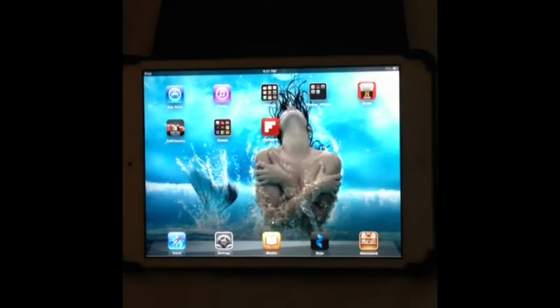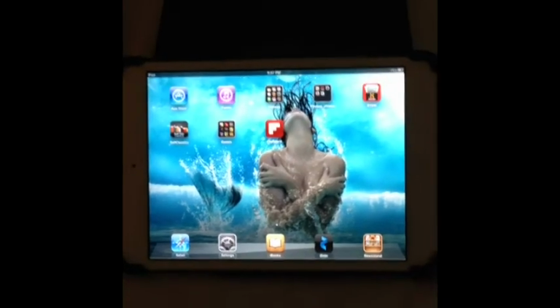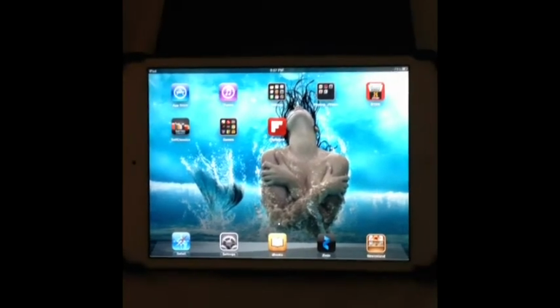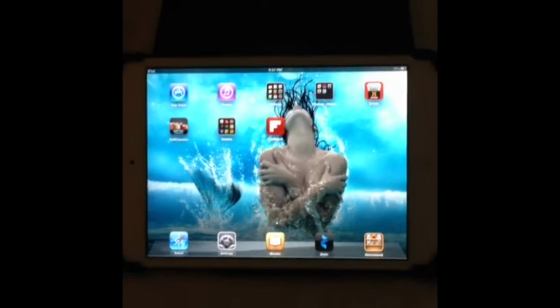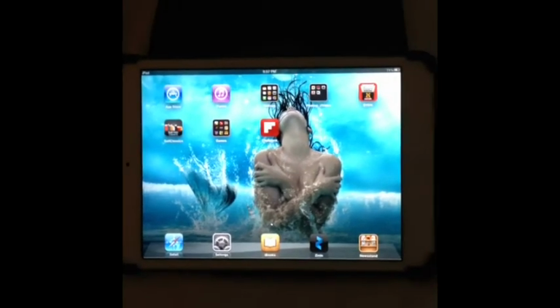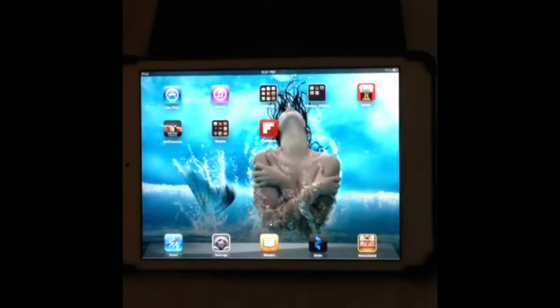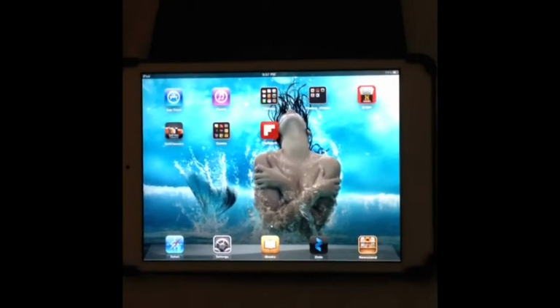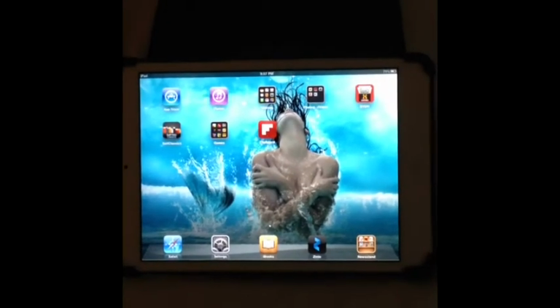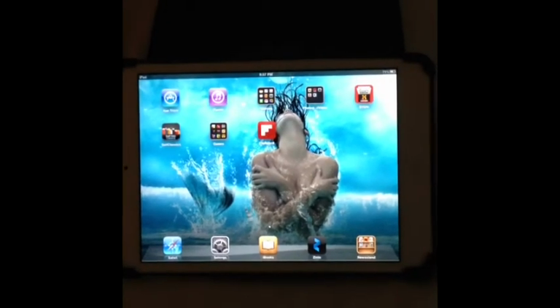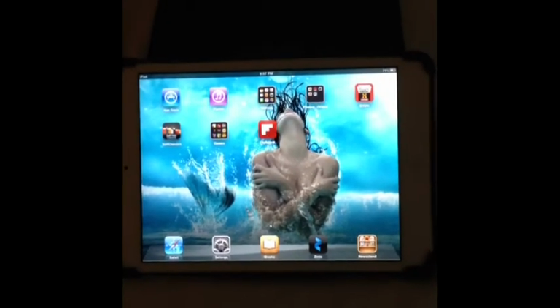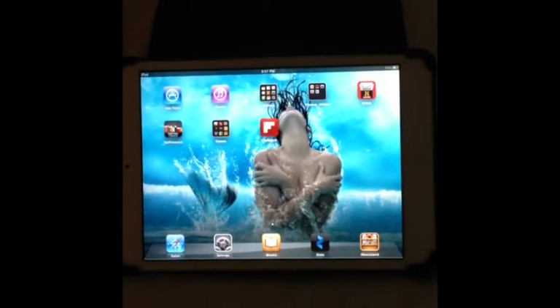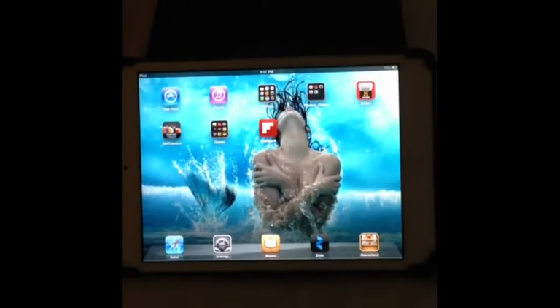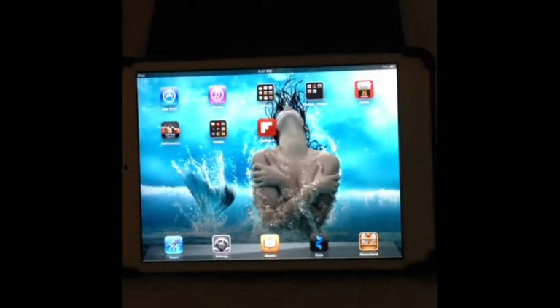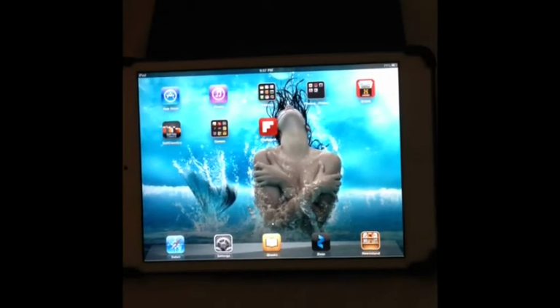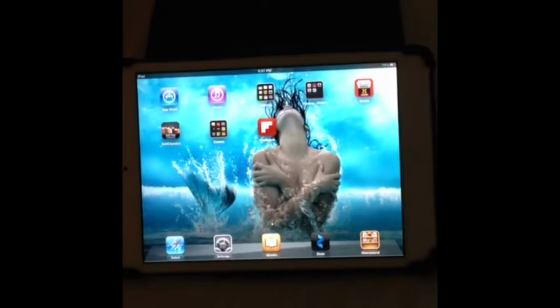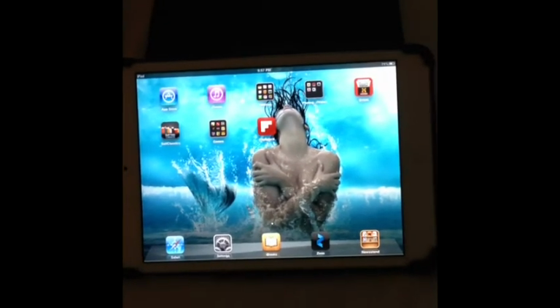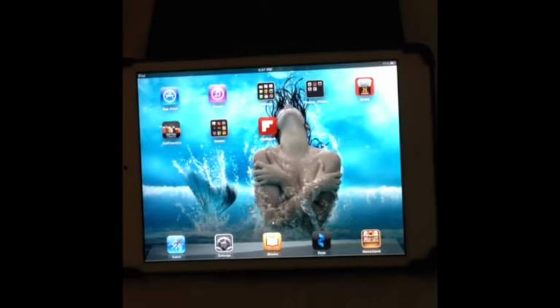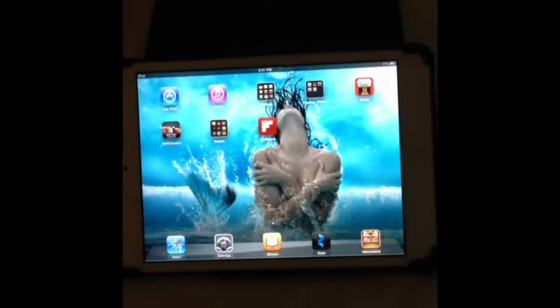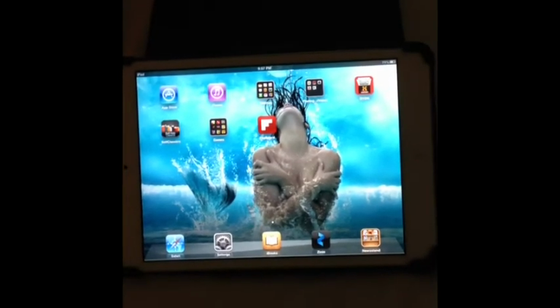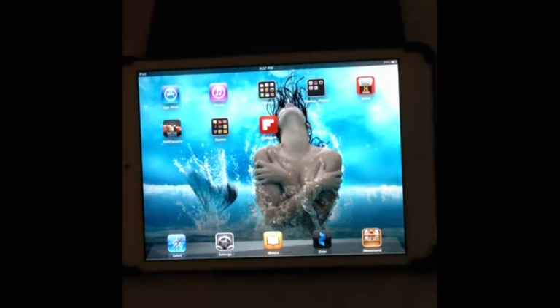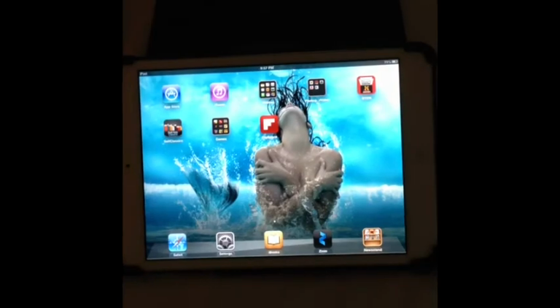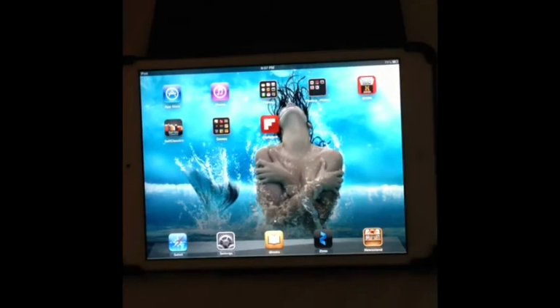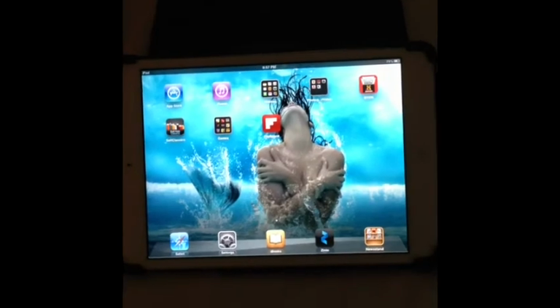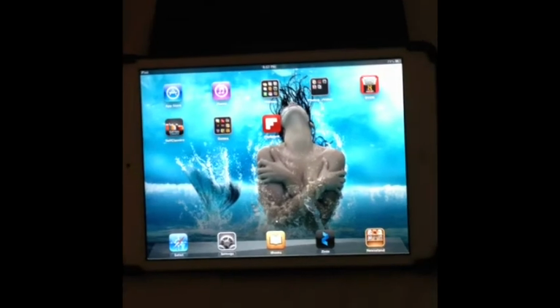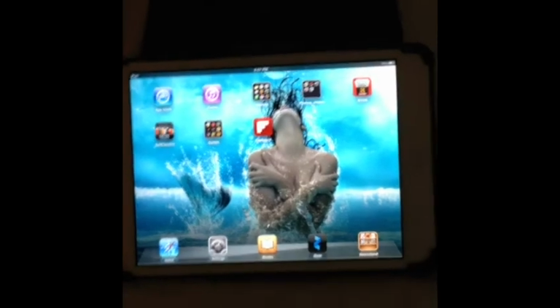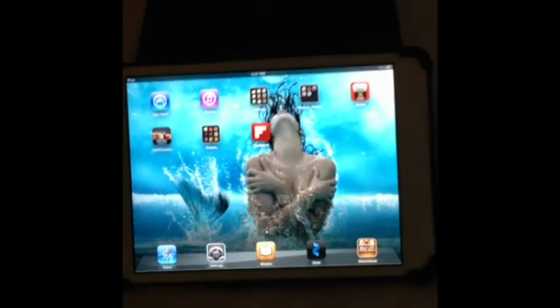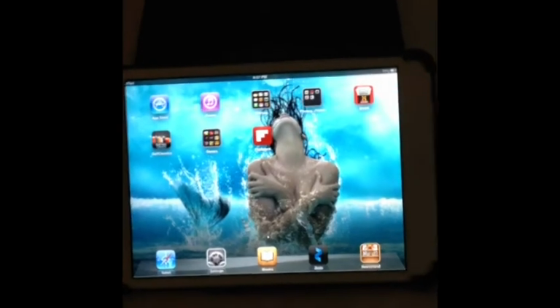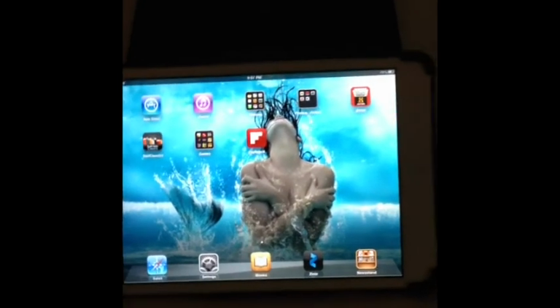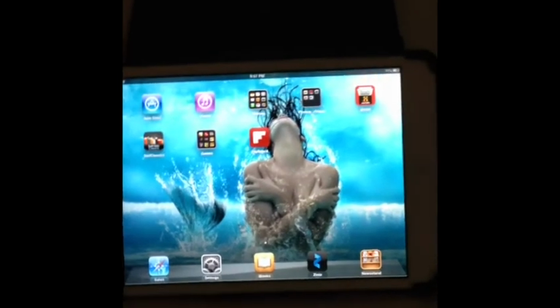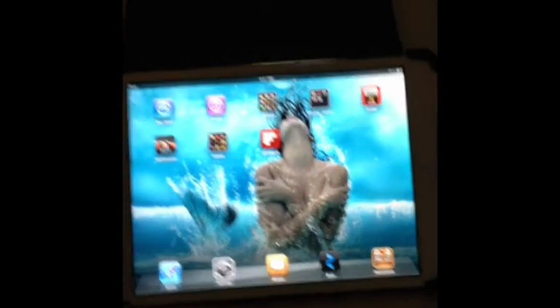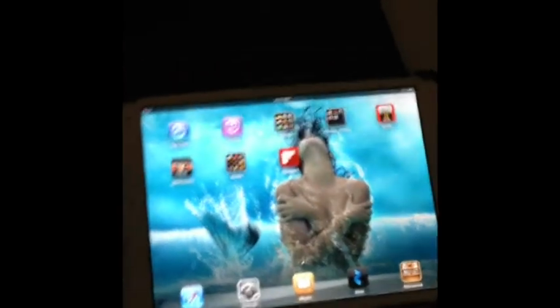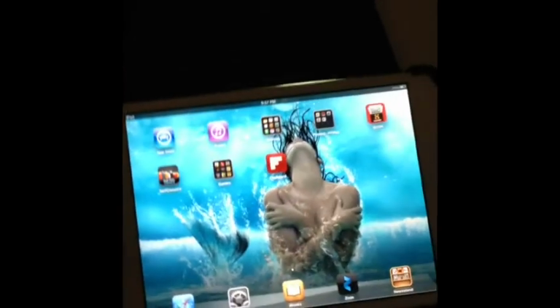Hey guys, quick little review right here tonight of one of my Belkin cases for my iPad mini. Let's just jump right in.